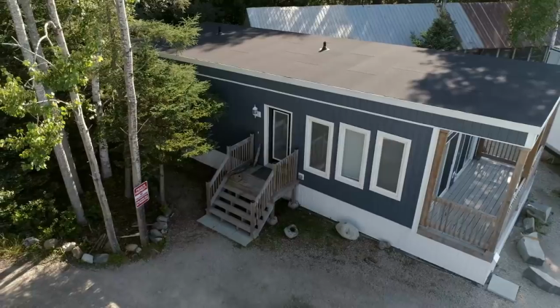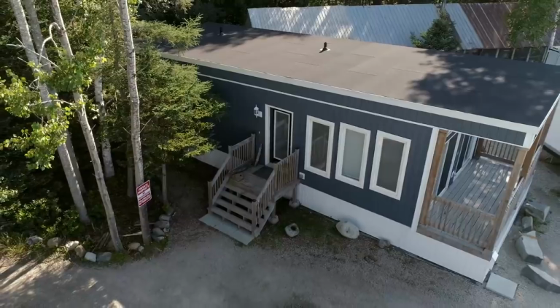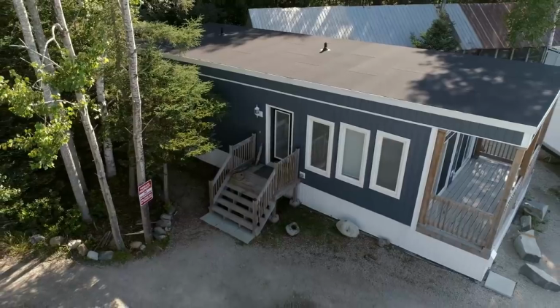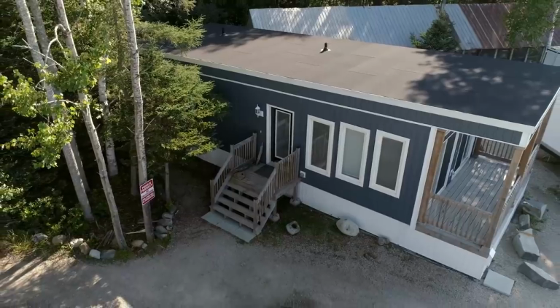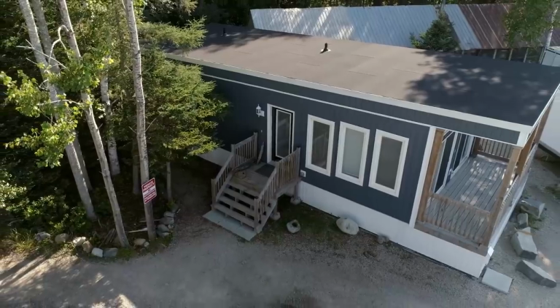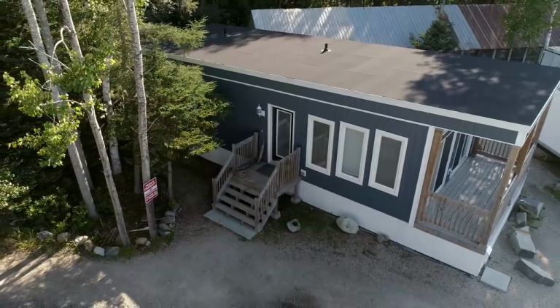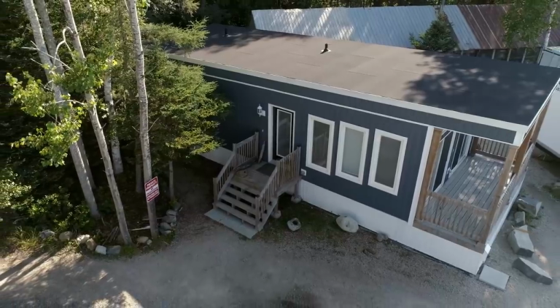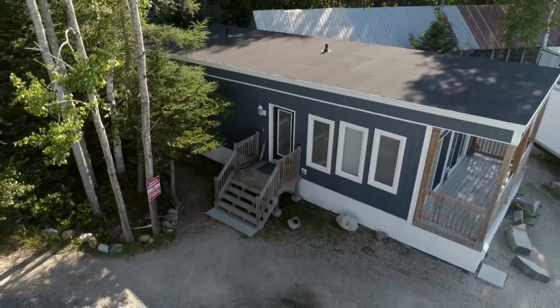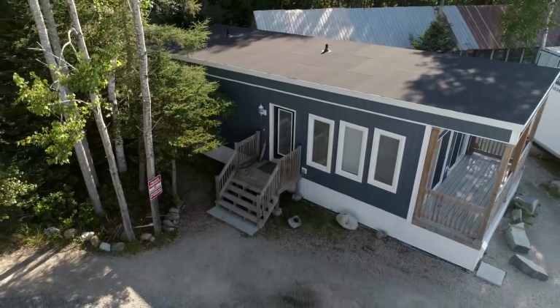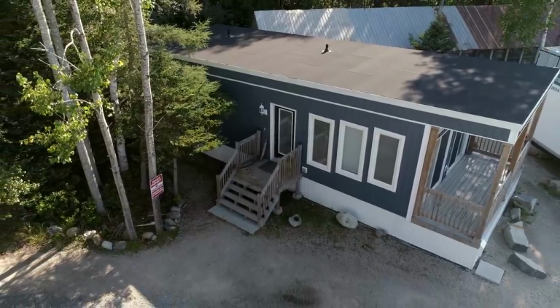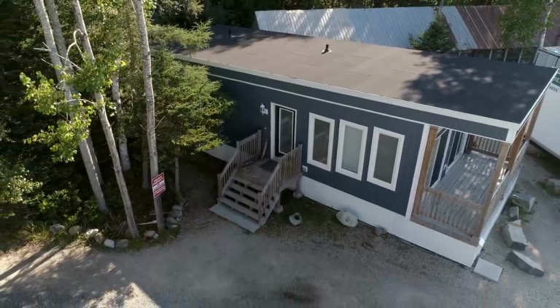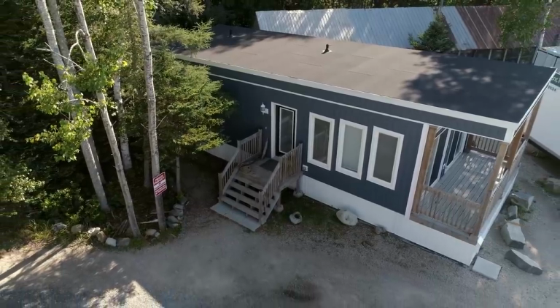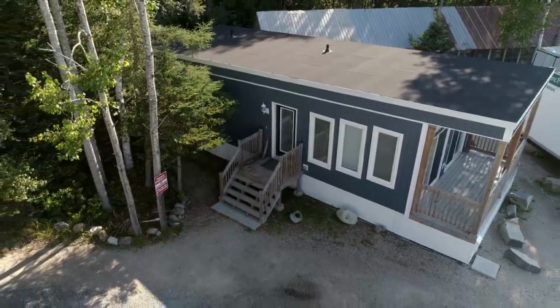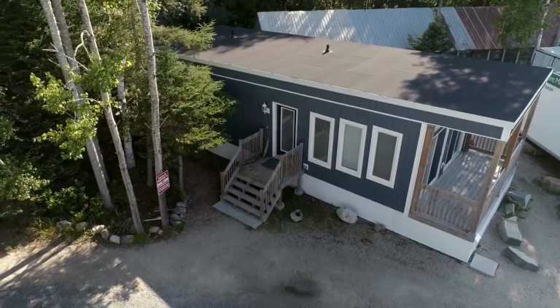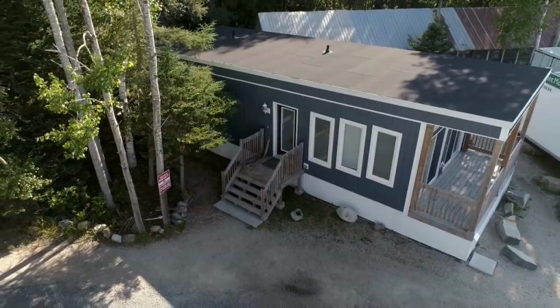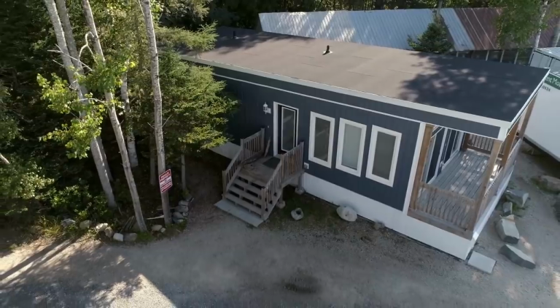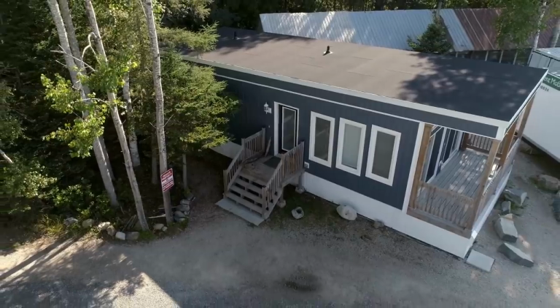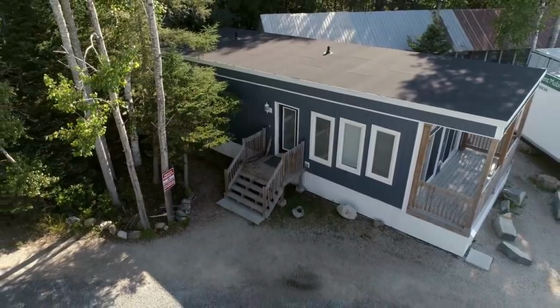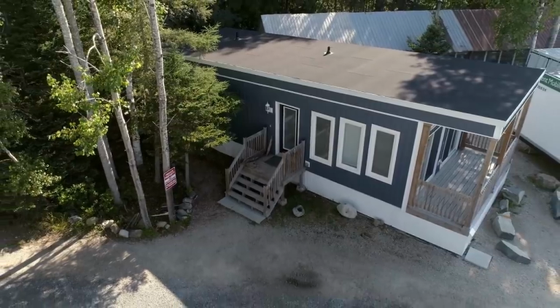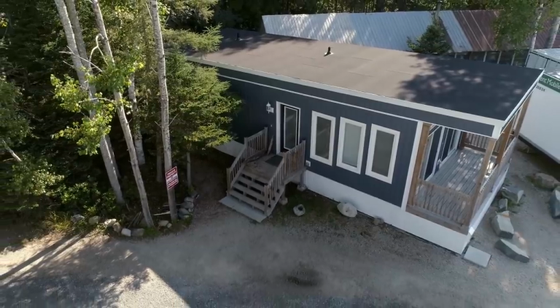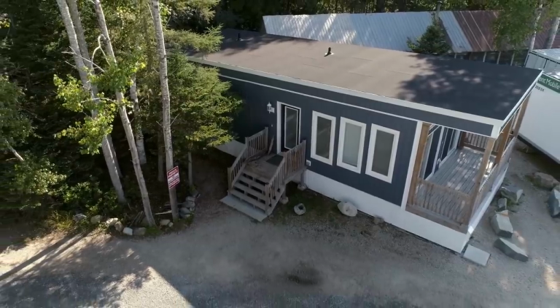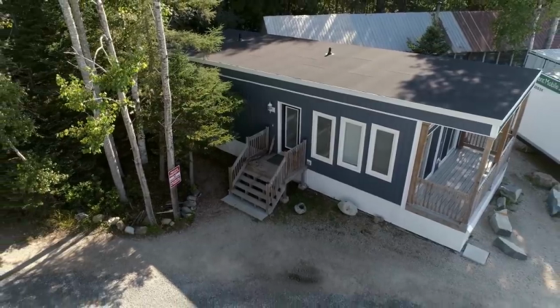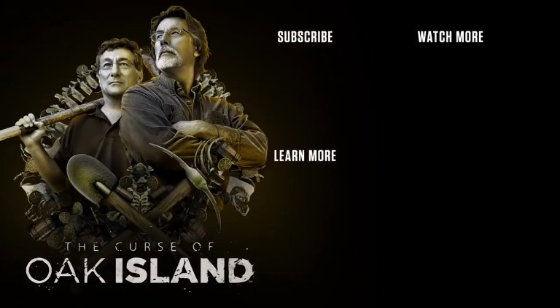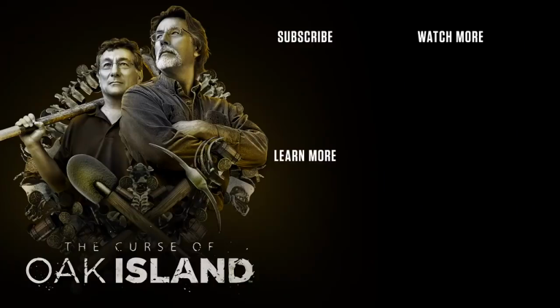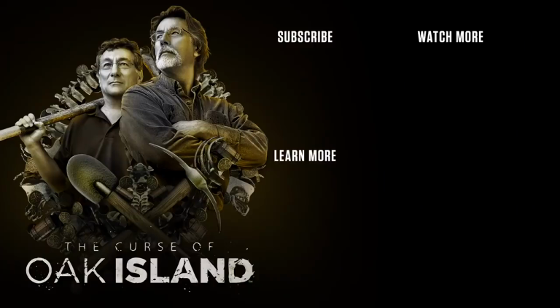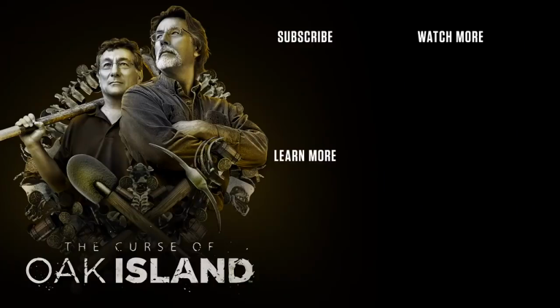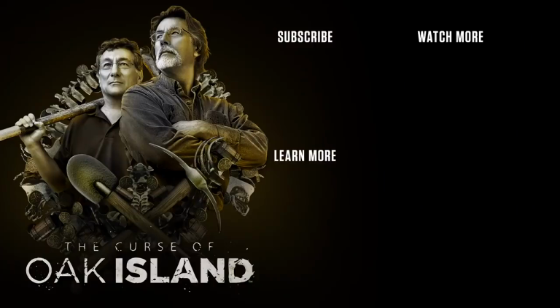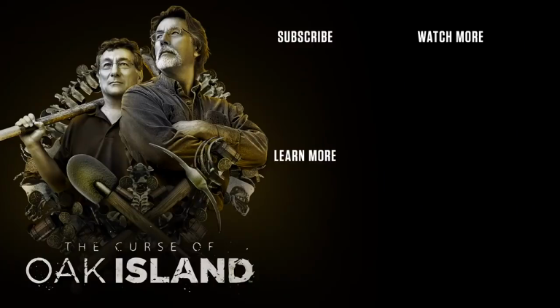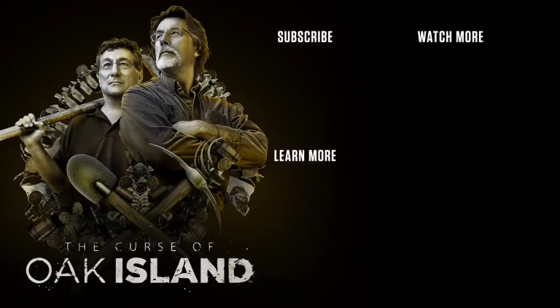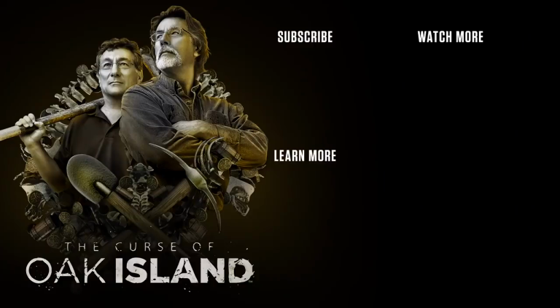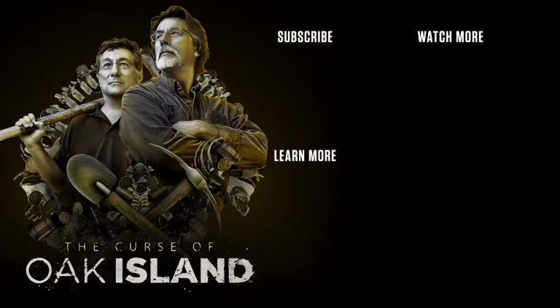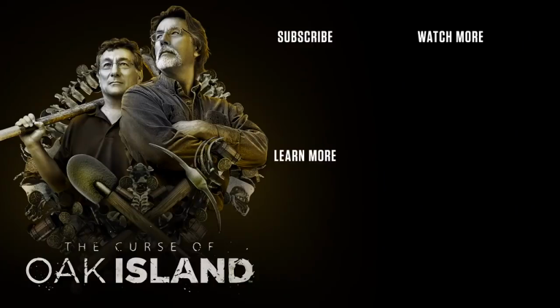Marty says he gets energized when they actually turn up something meaningful, and the group enthusiastically agrees the find is fantastic.